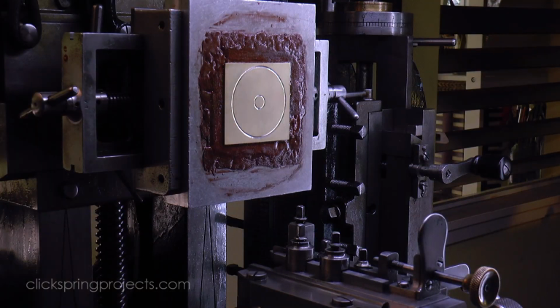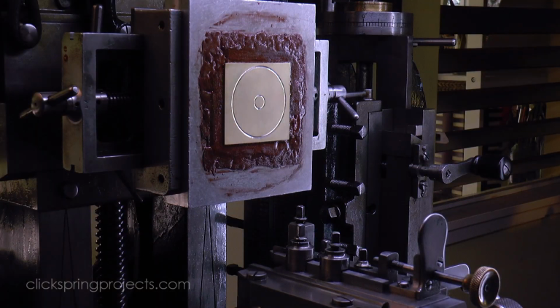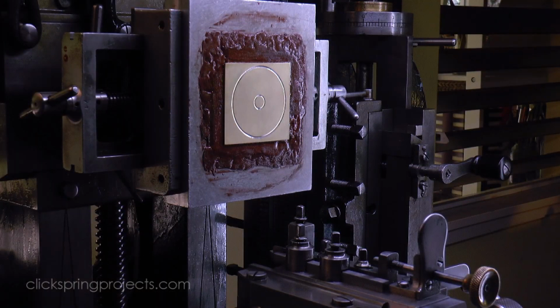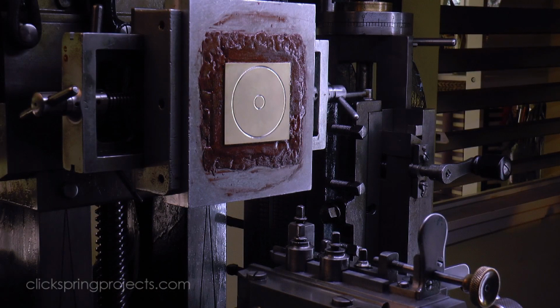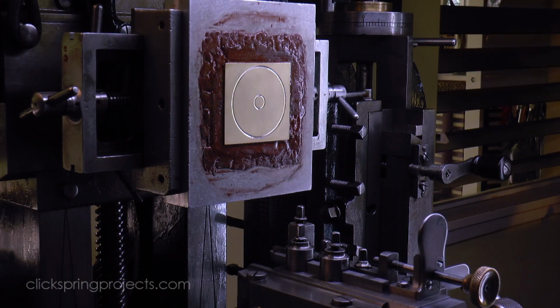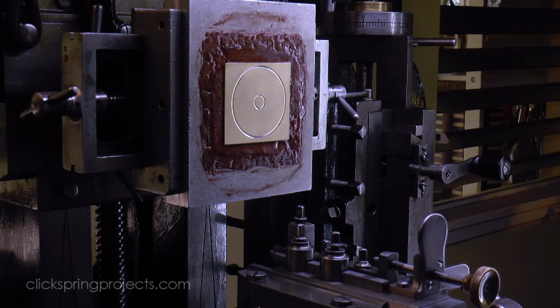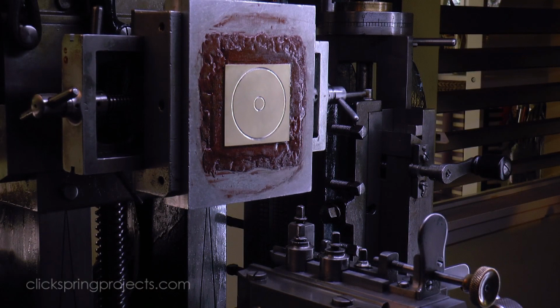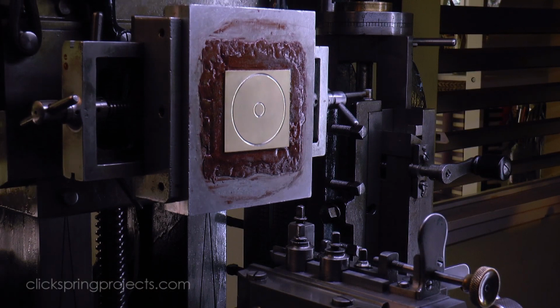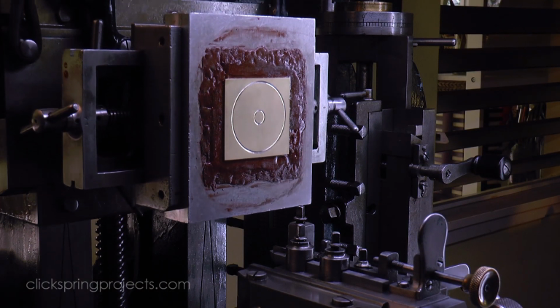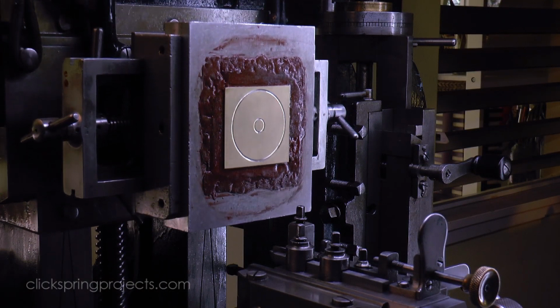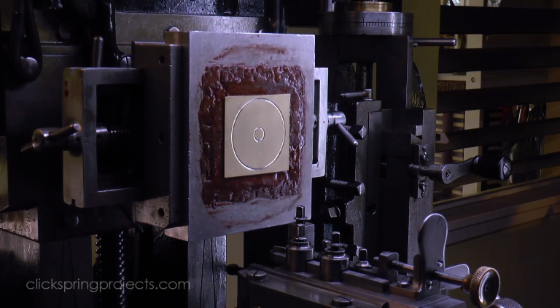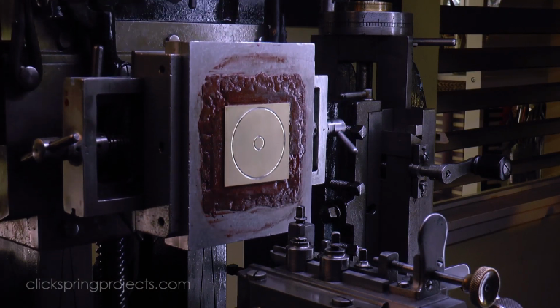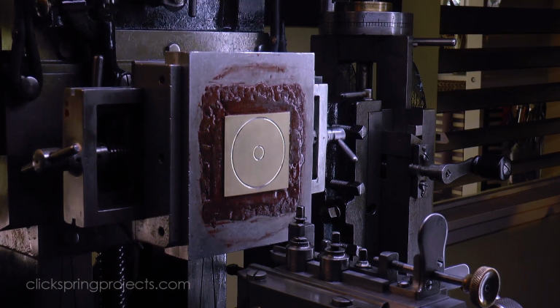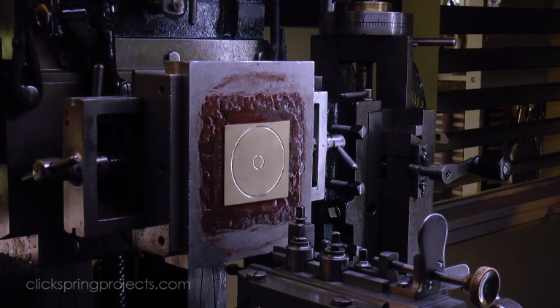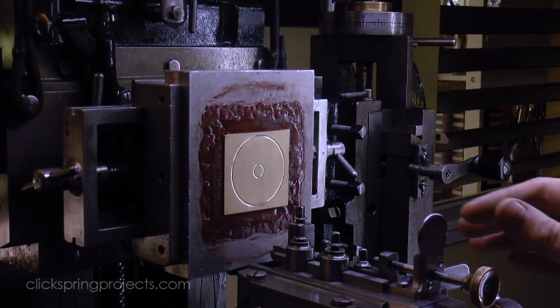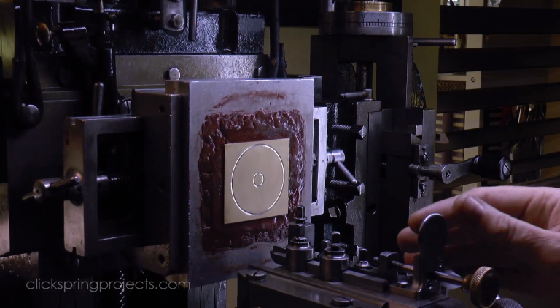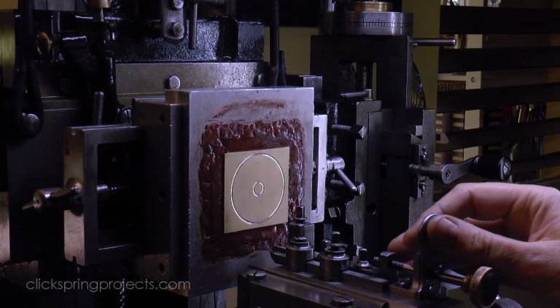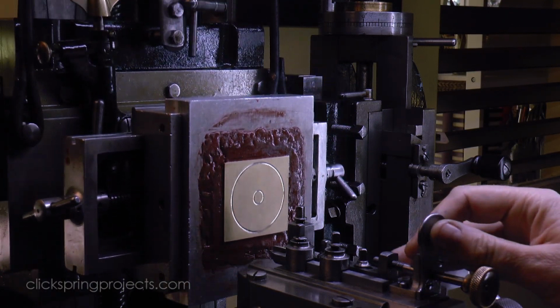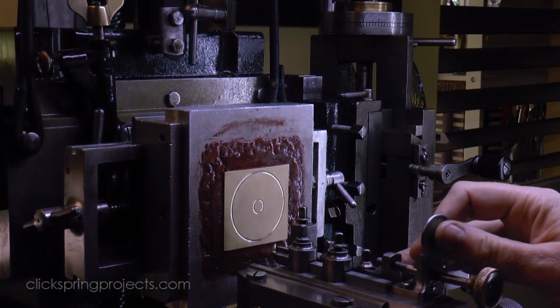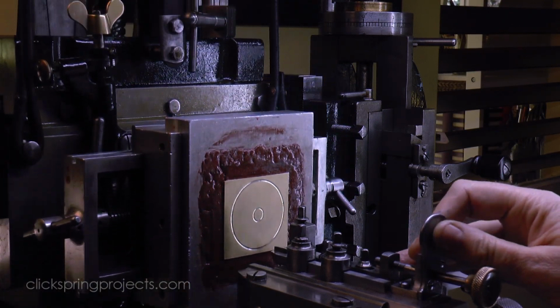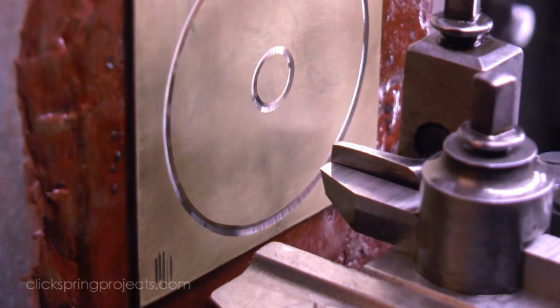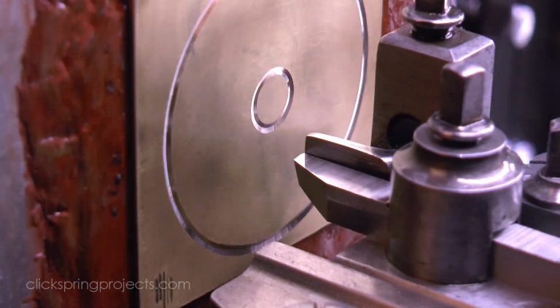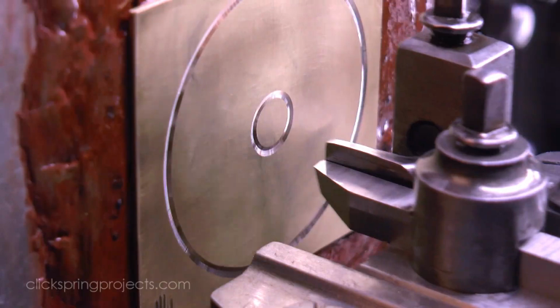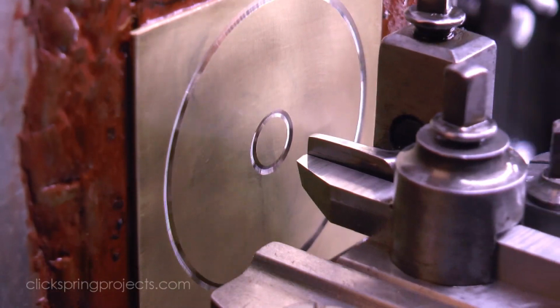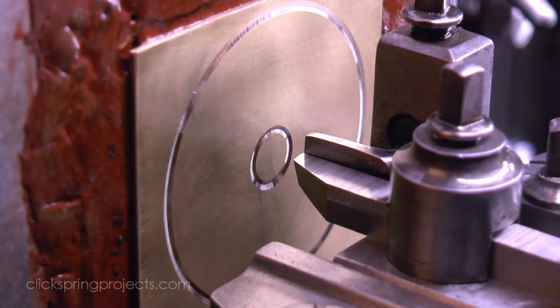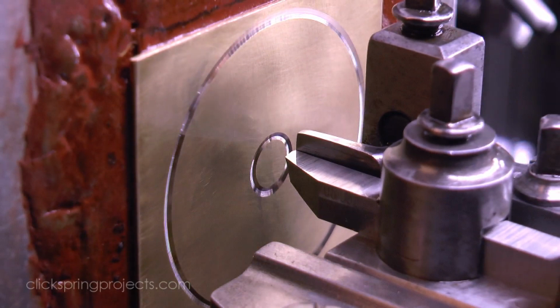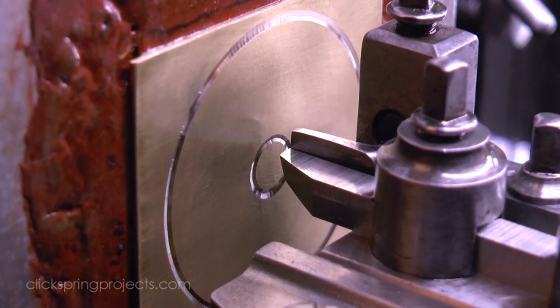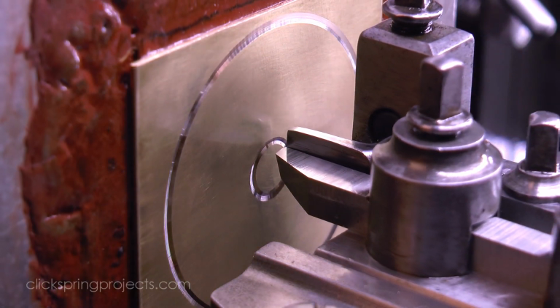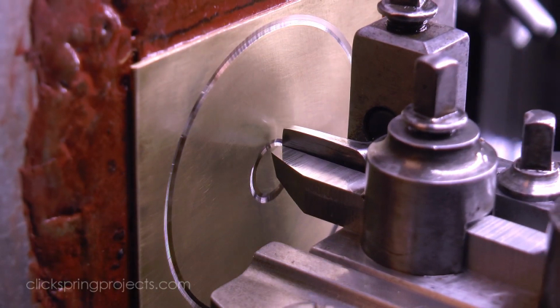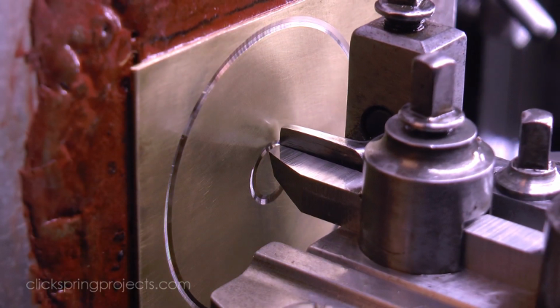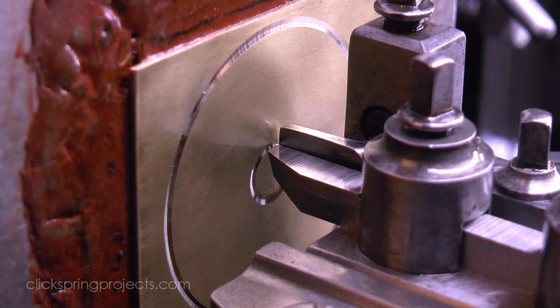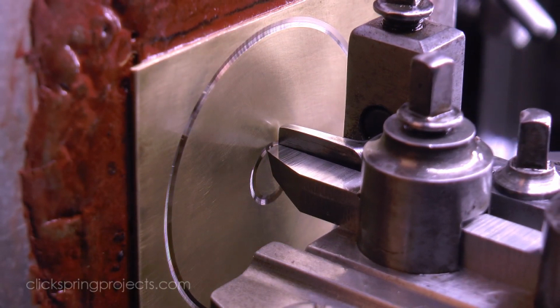With careful control of the cutting tool pressure and orientation, to achieve bright, consistent and repeatable cuts.